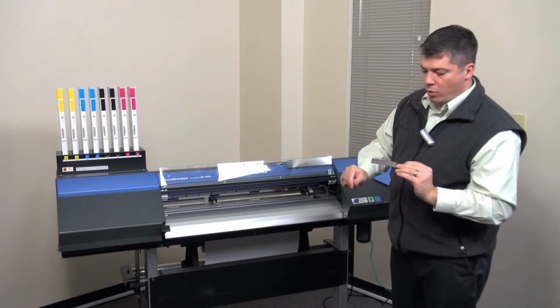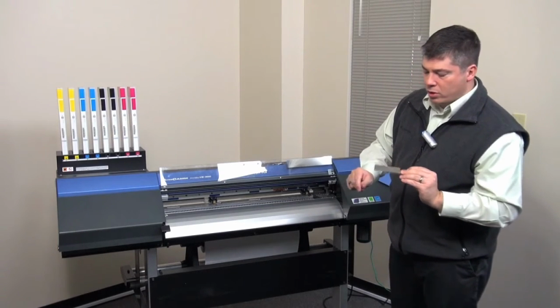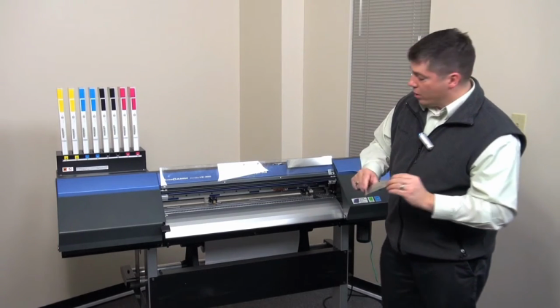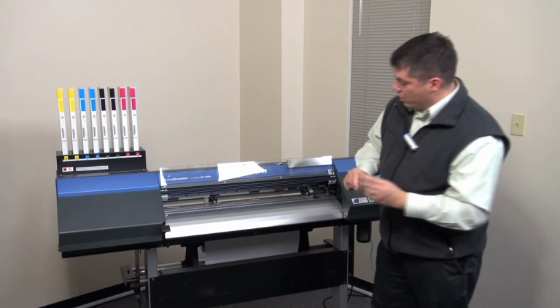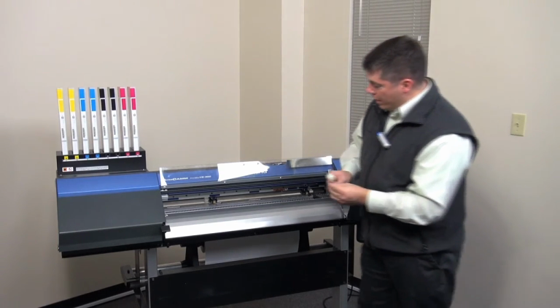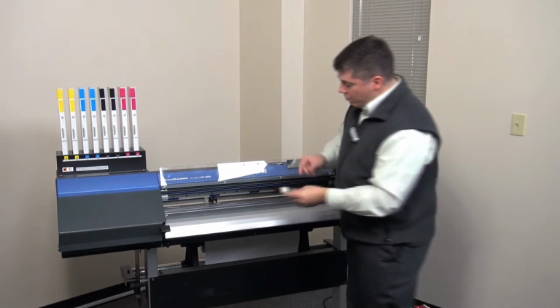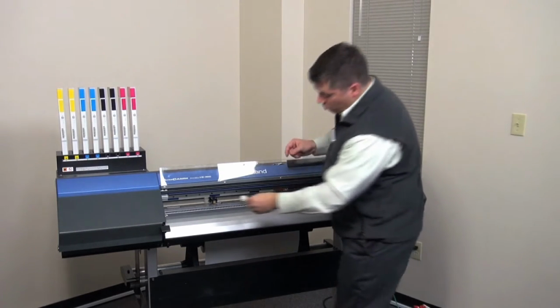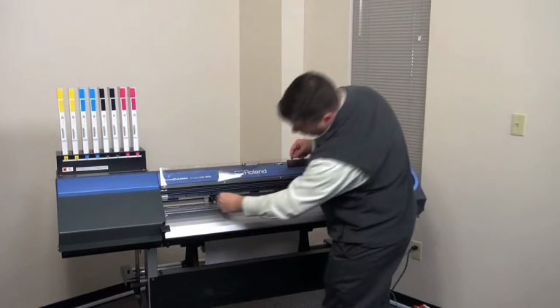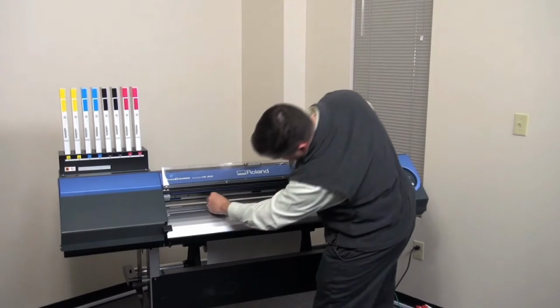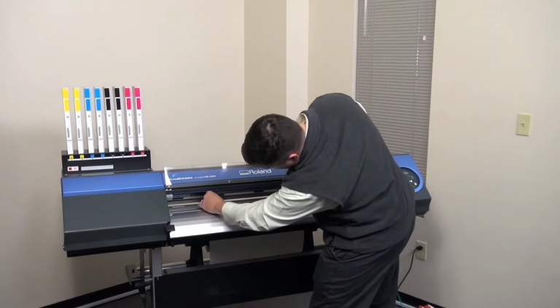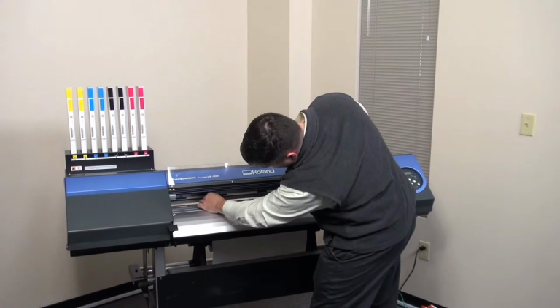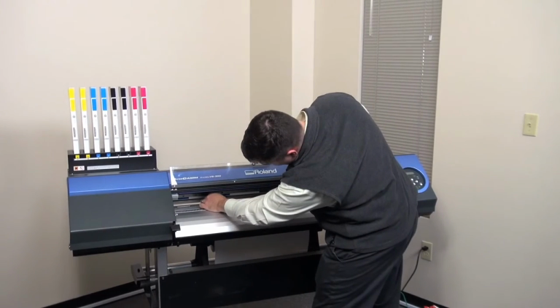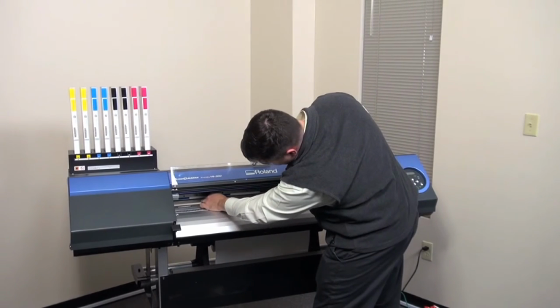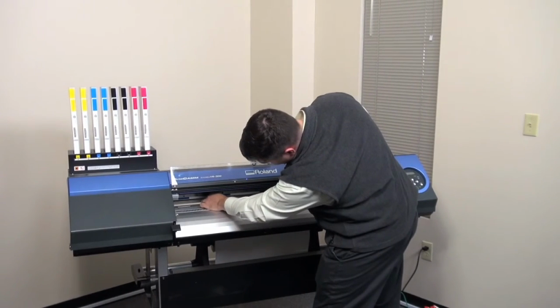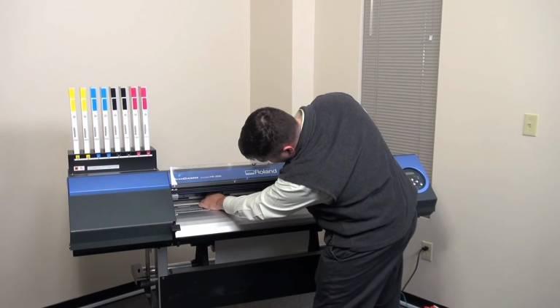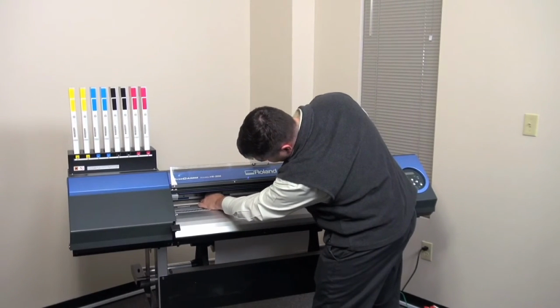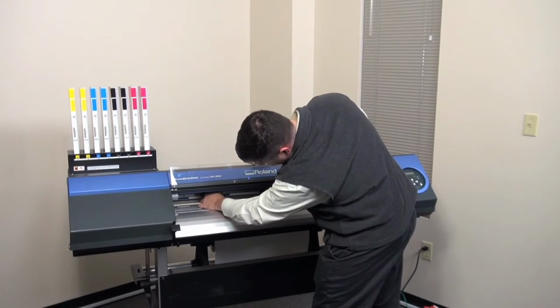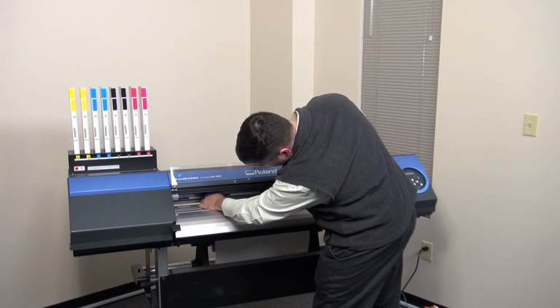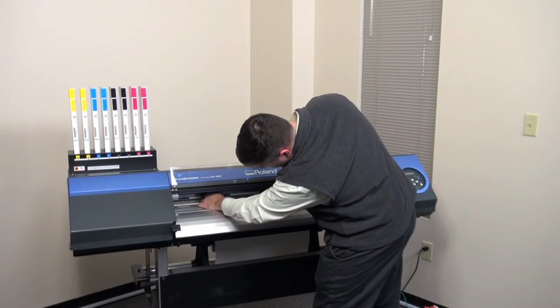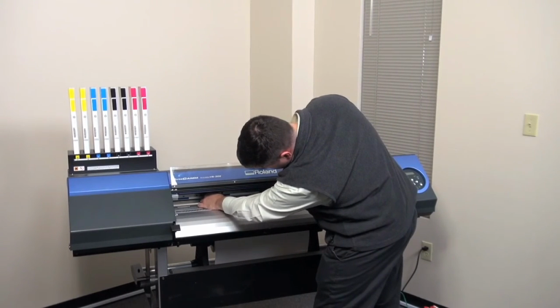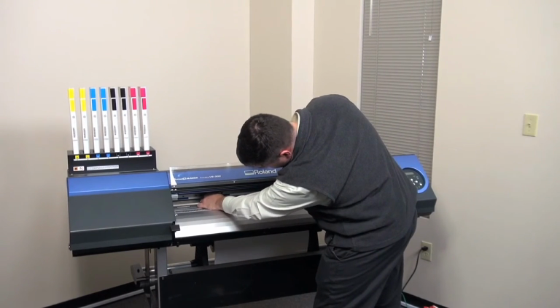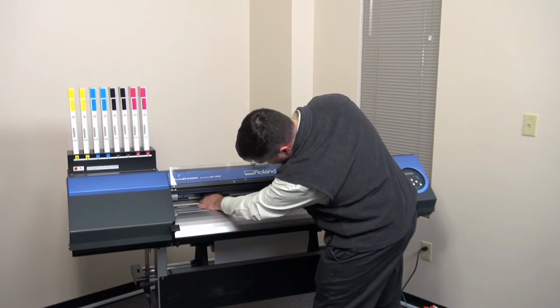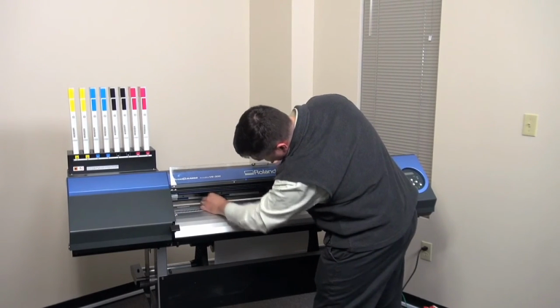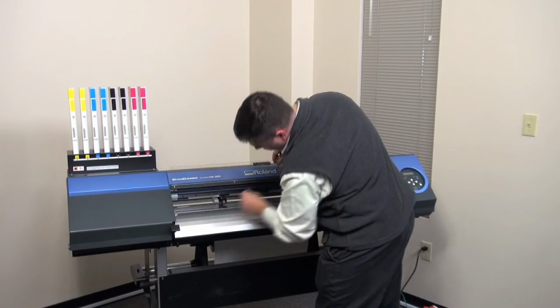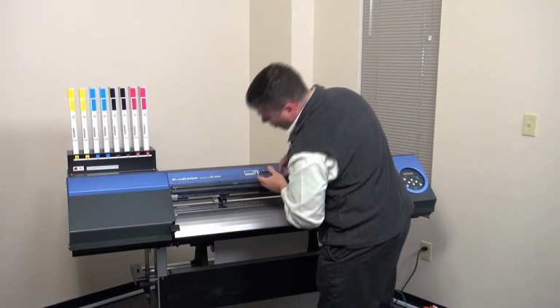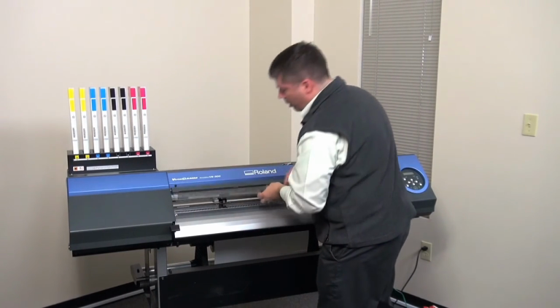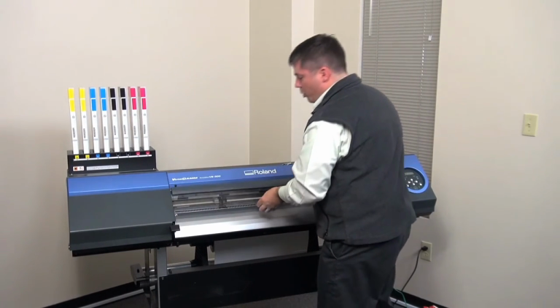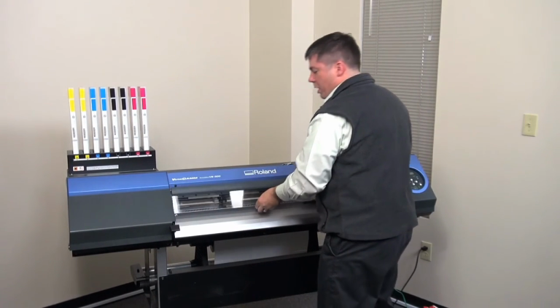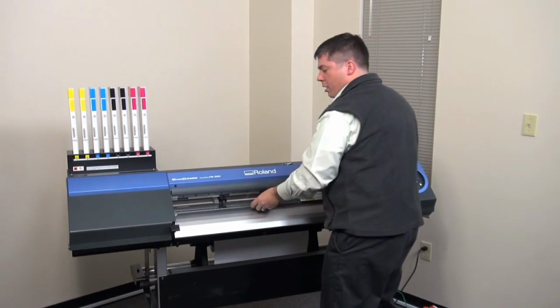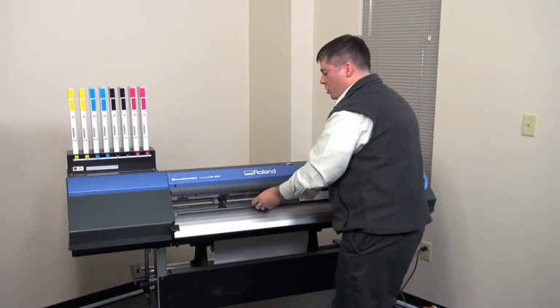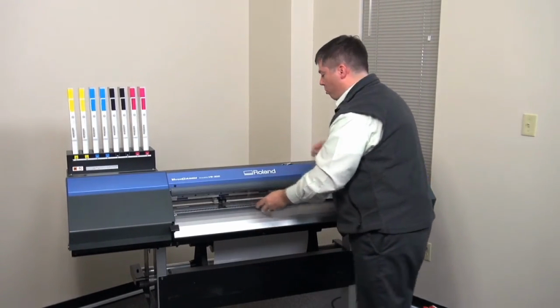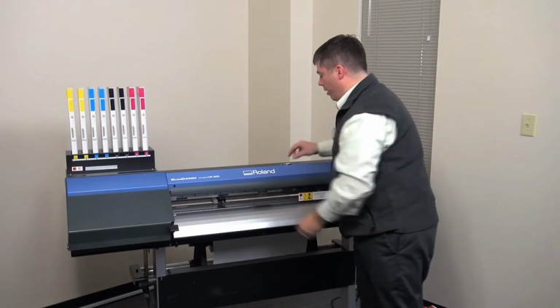Once it's all nice and clean, place it back into the unit and you're ready to load your media and start printing.